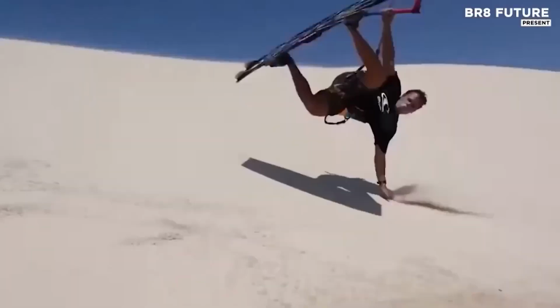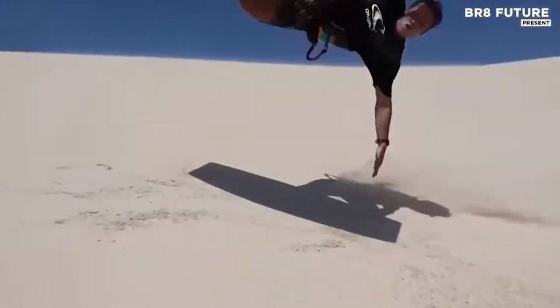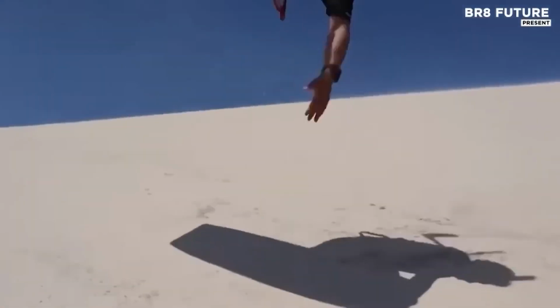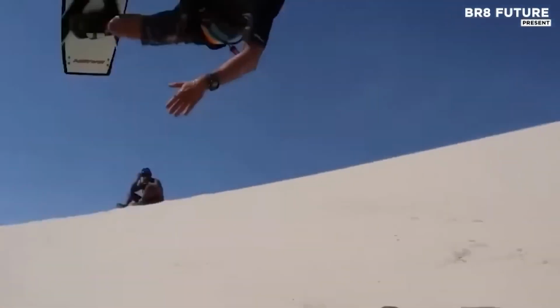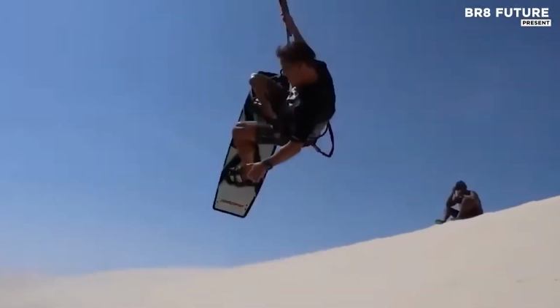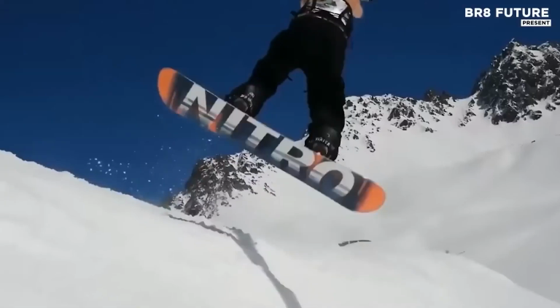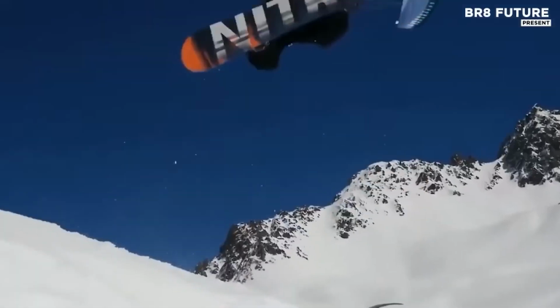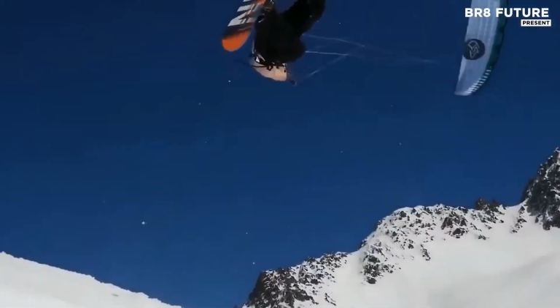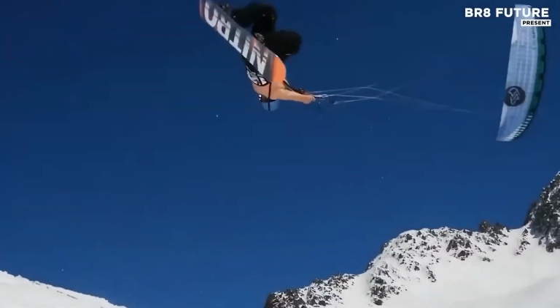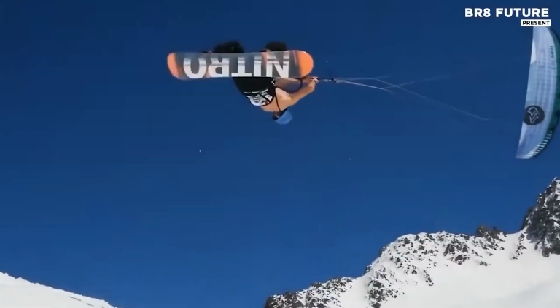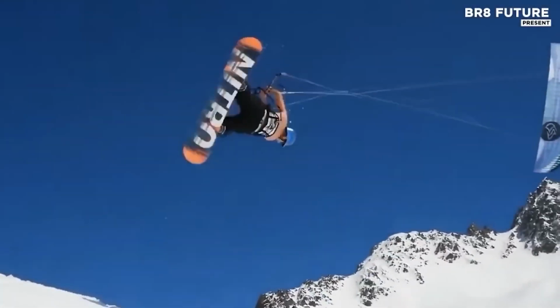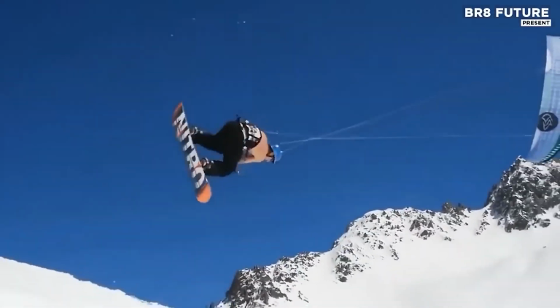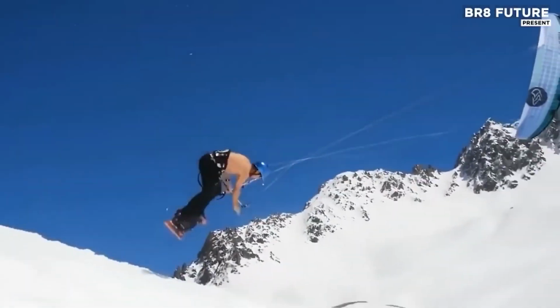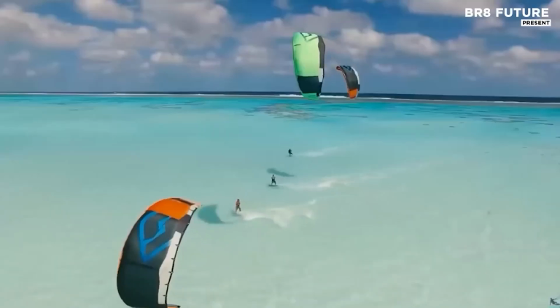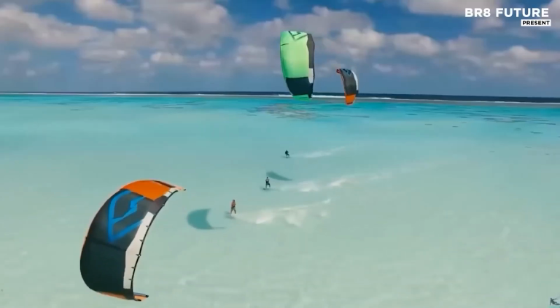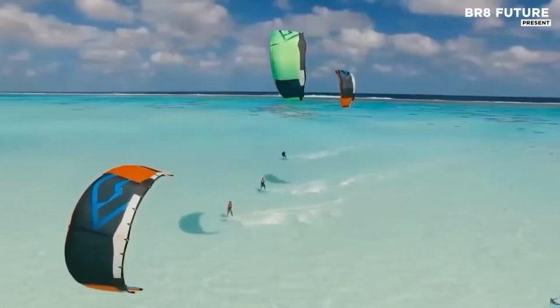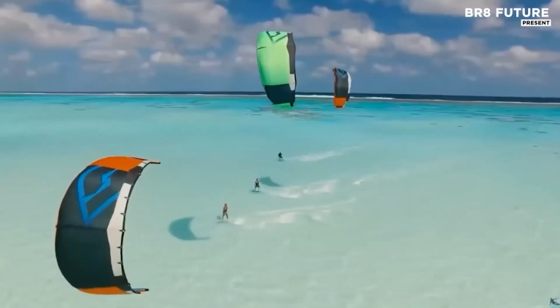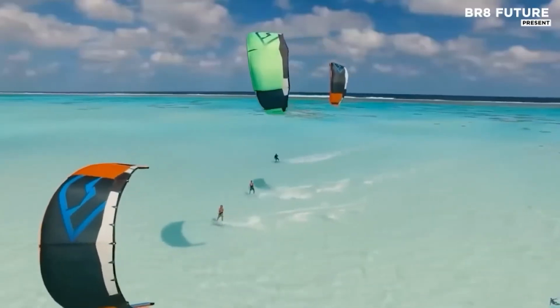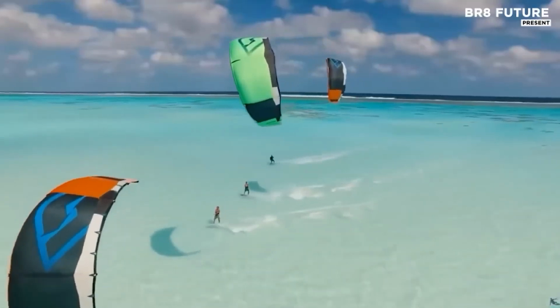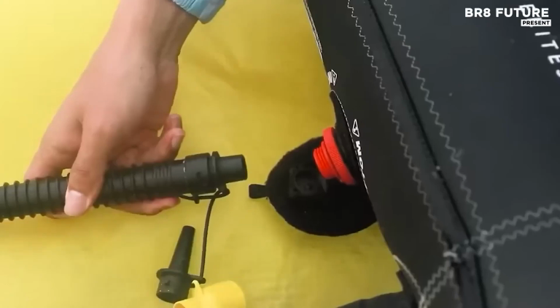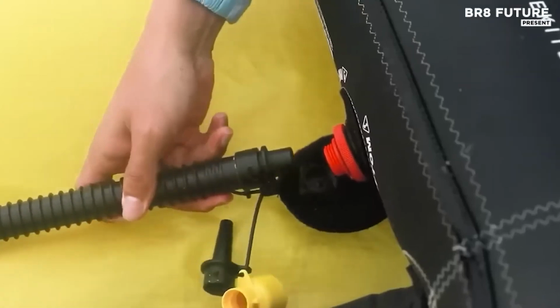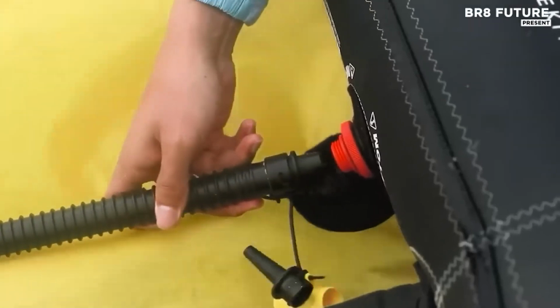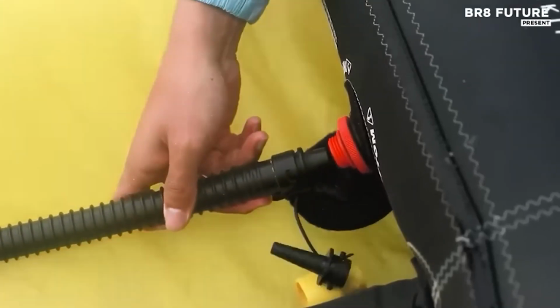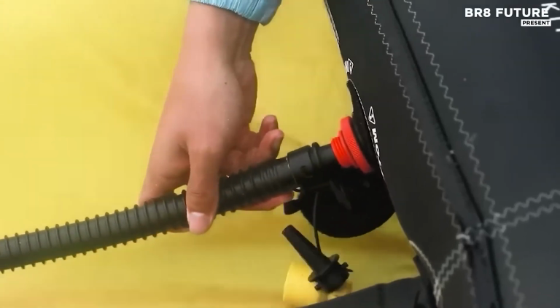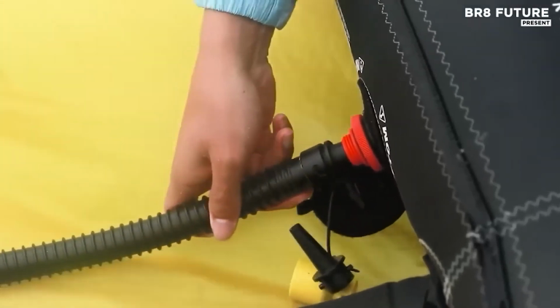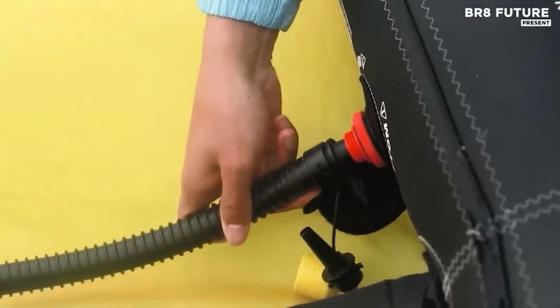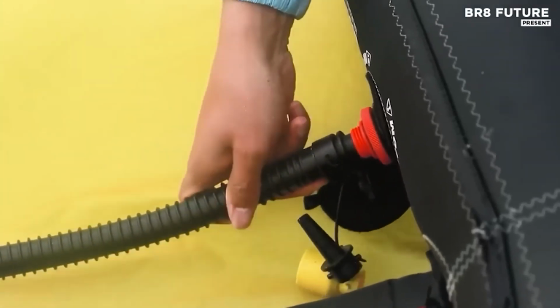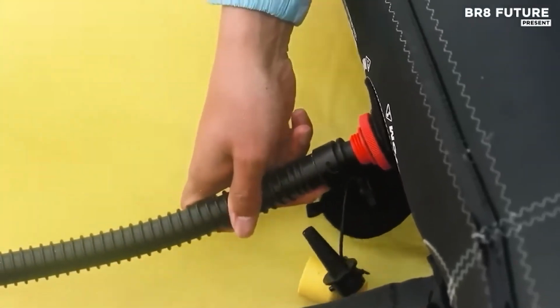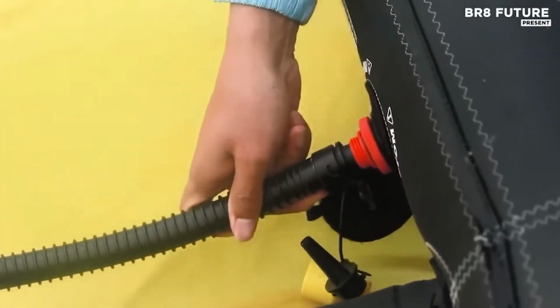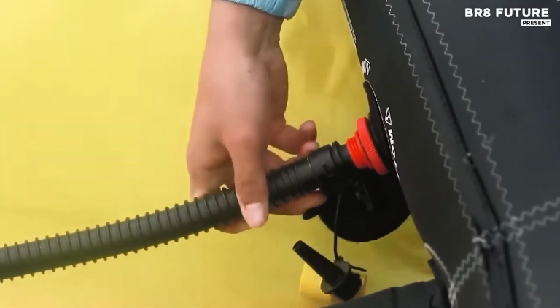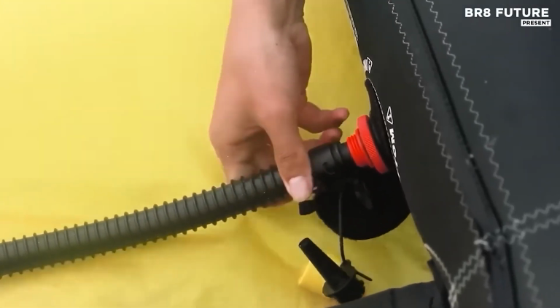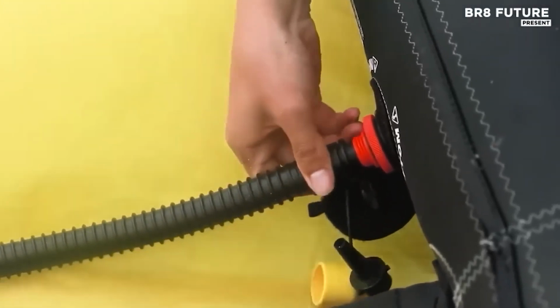this pump is ideal for all types of kites, paddleboards, and even car tires, offering versatility in one portable package.